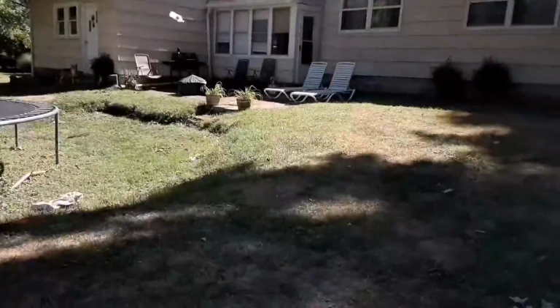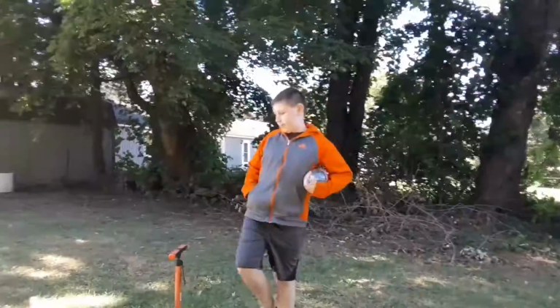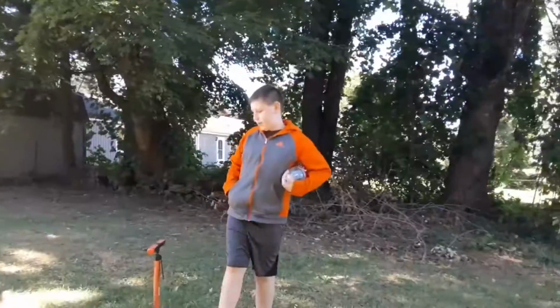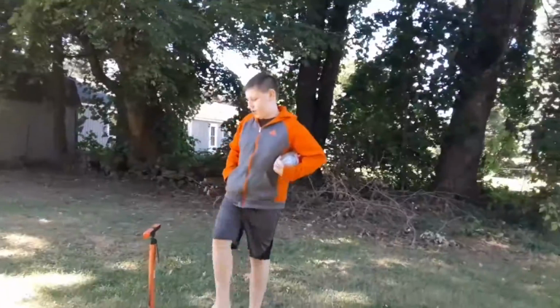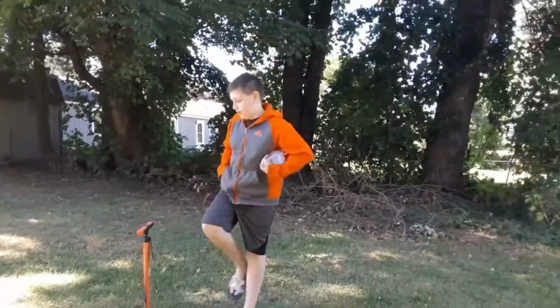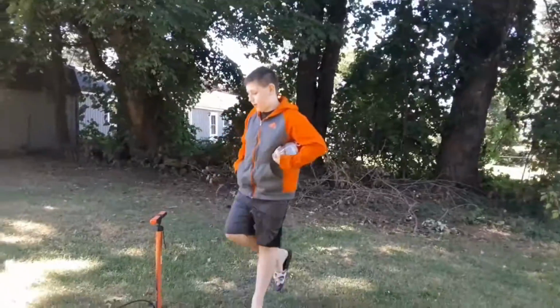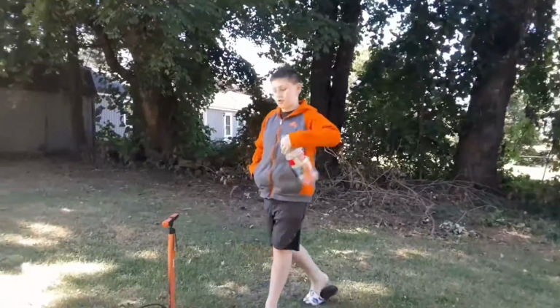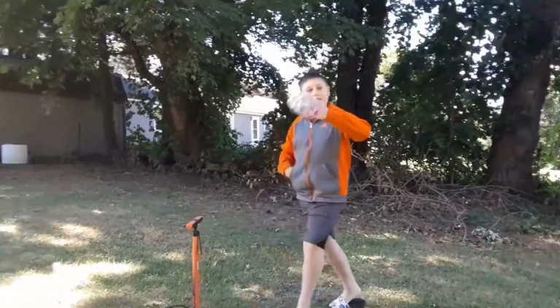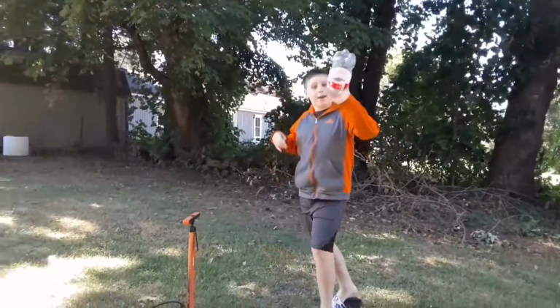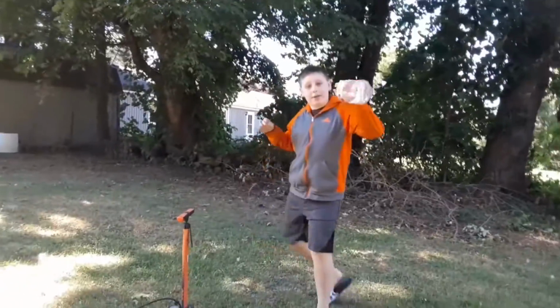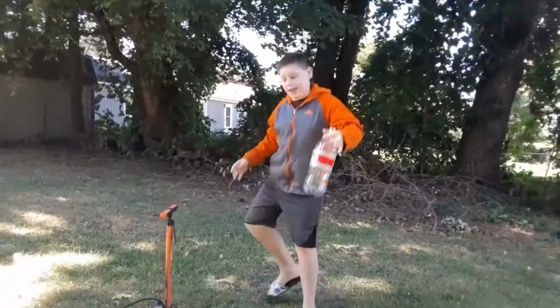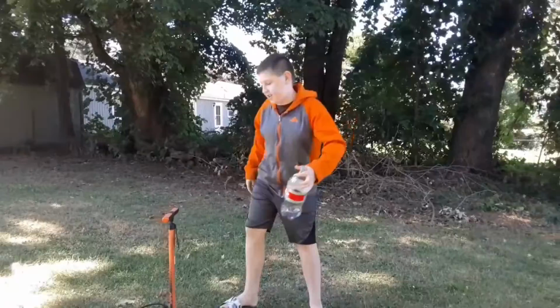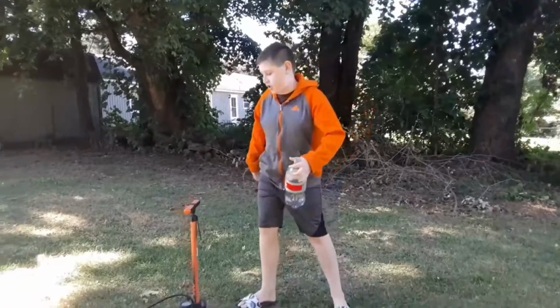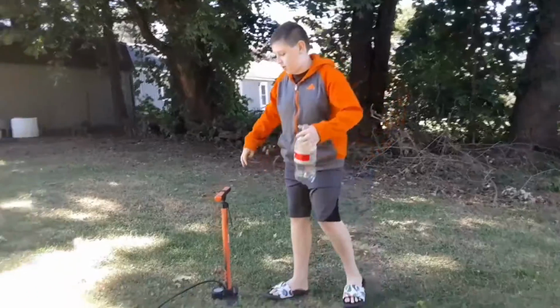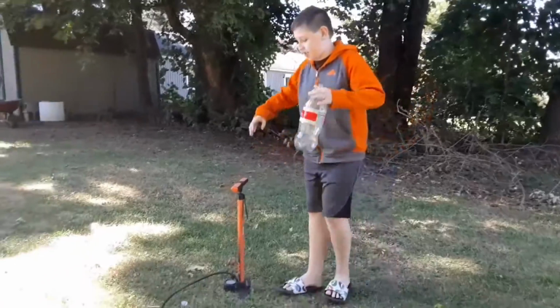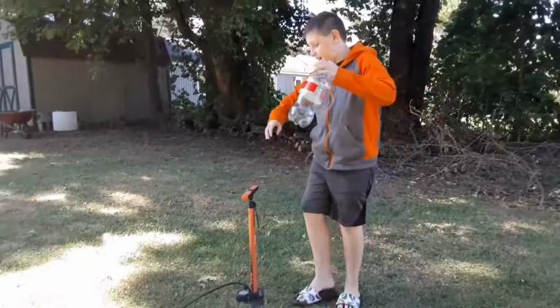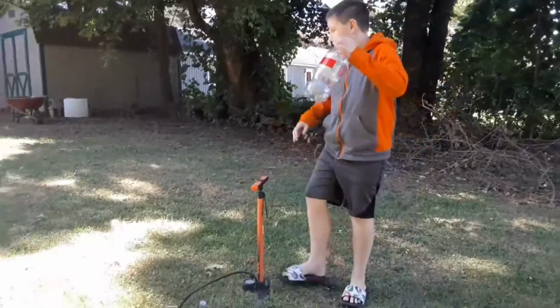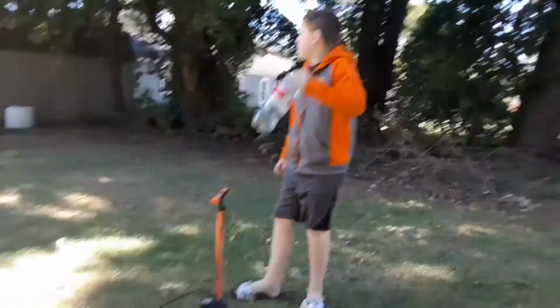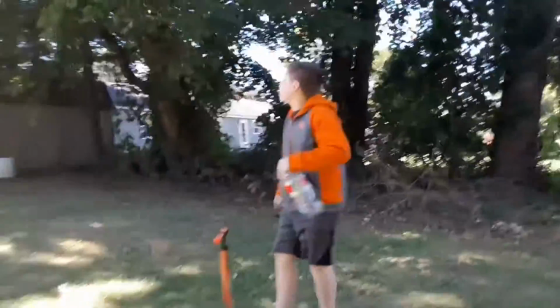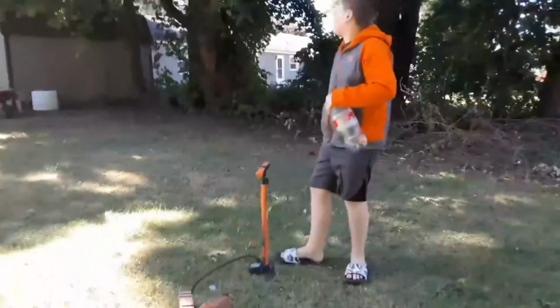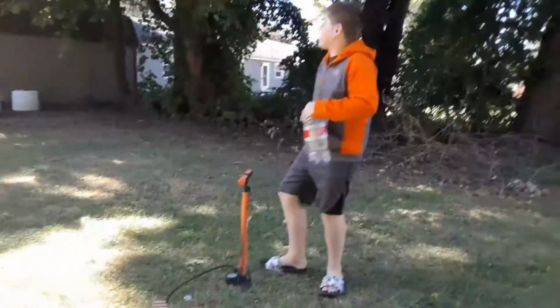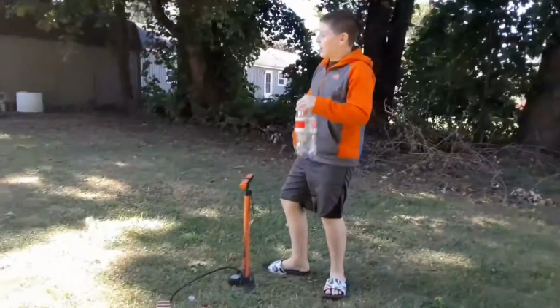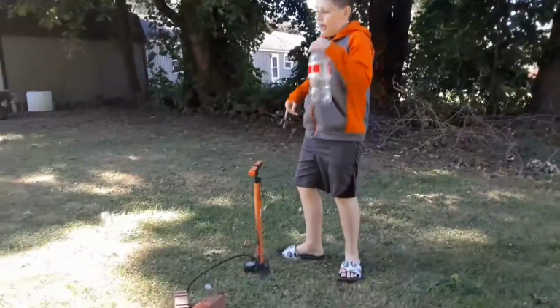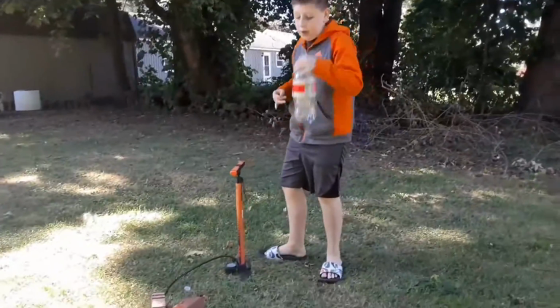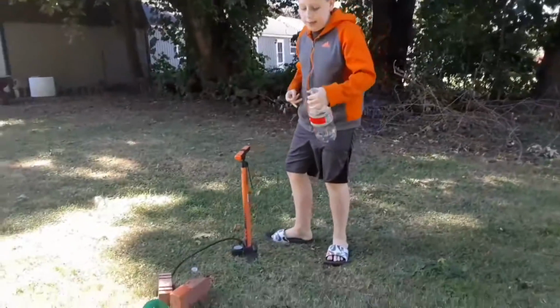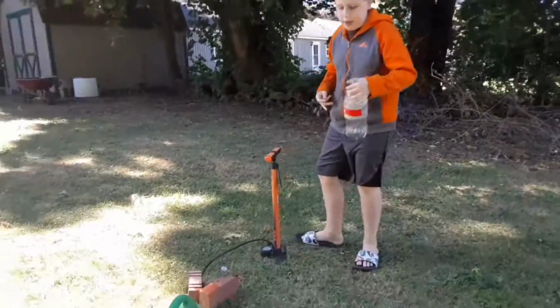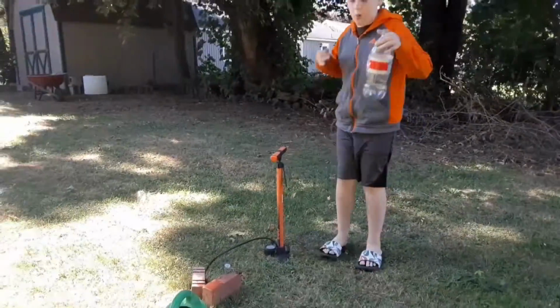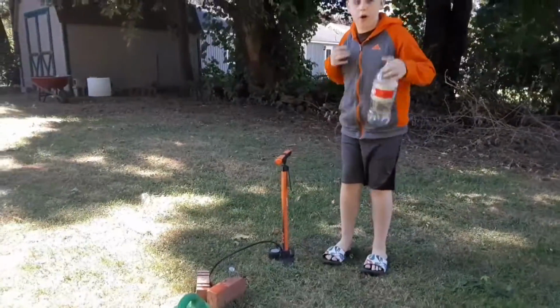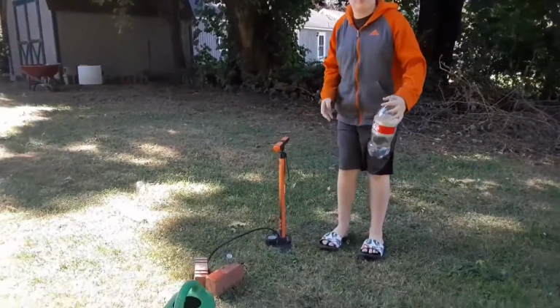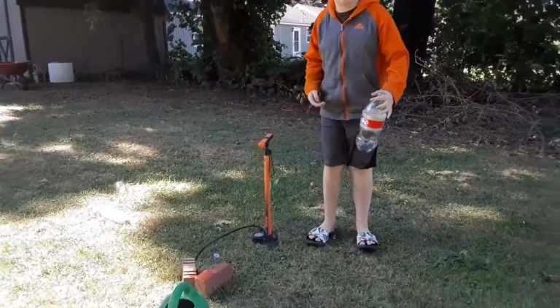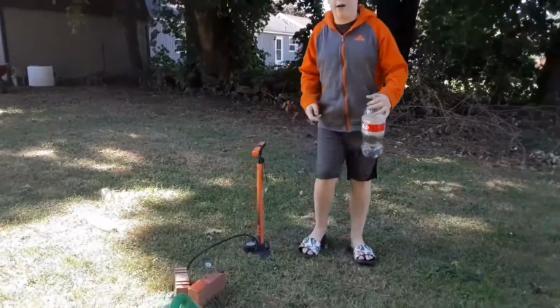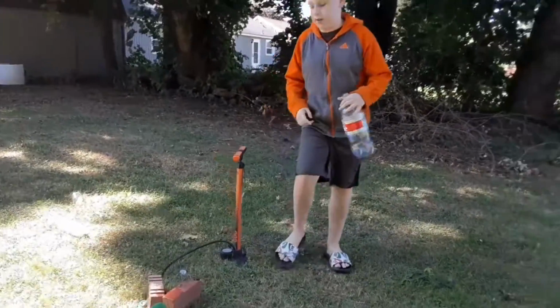Welcome back to another video. Today I'm on Aiden's channel, and I'm going to teach you guys how to make a water bottle rocket.